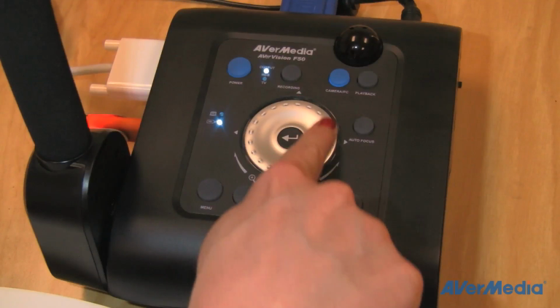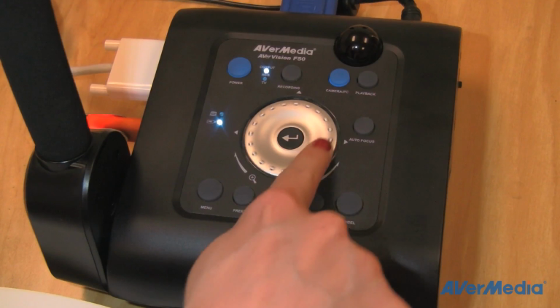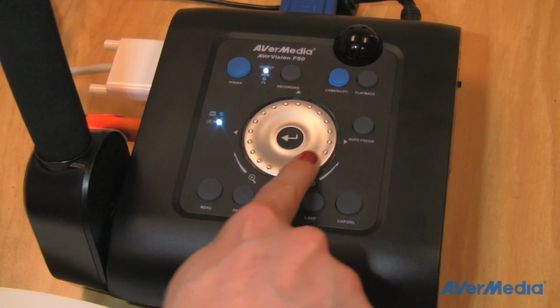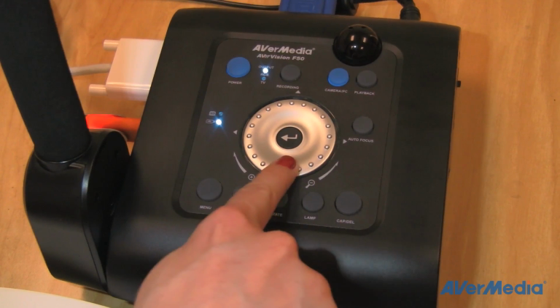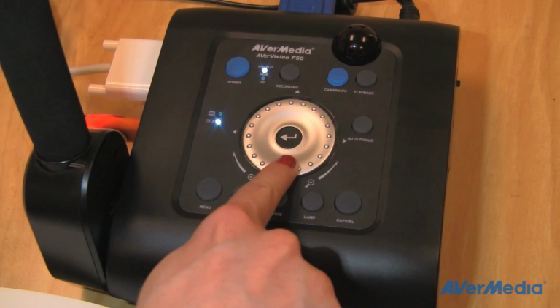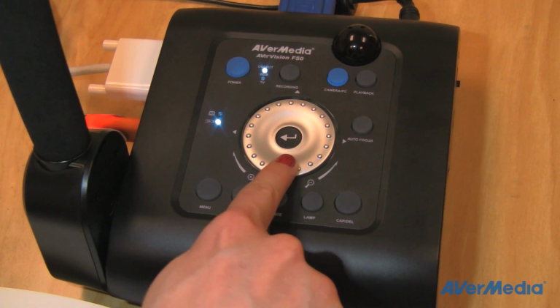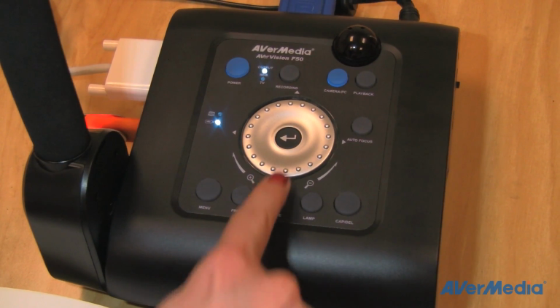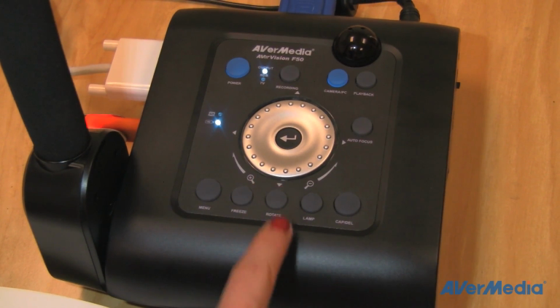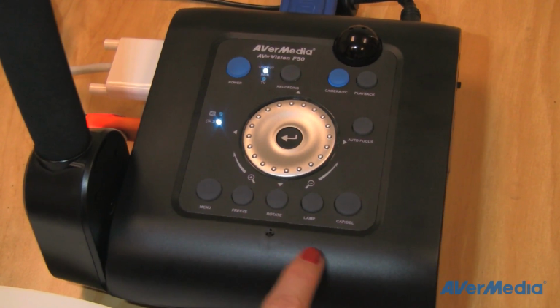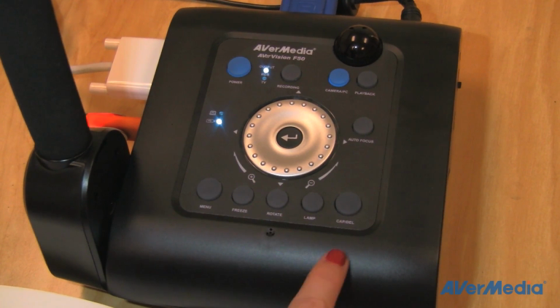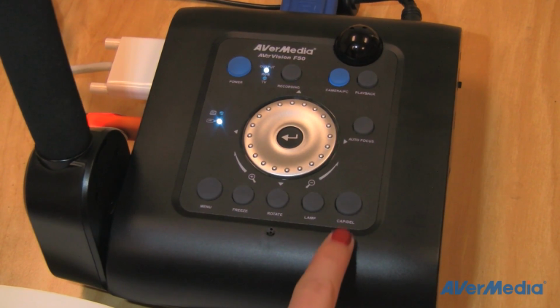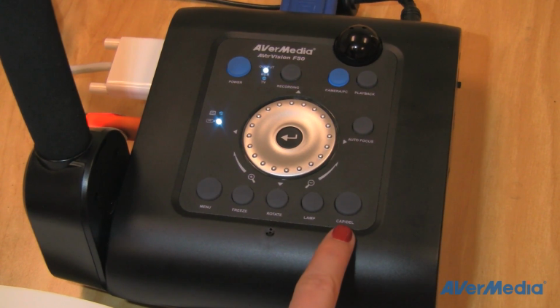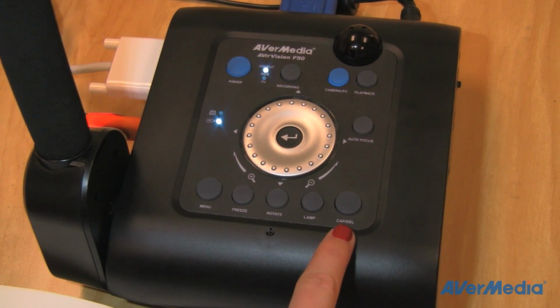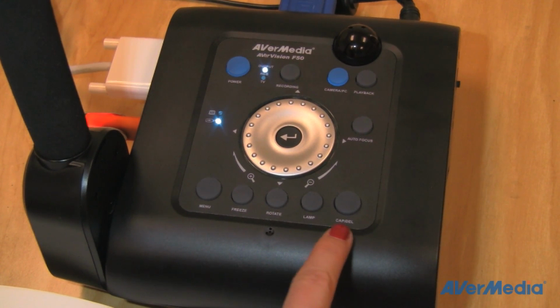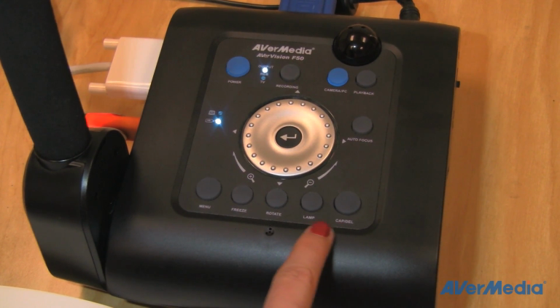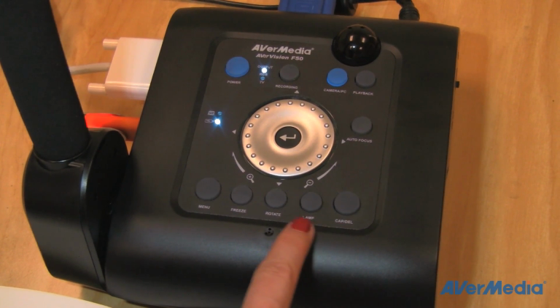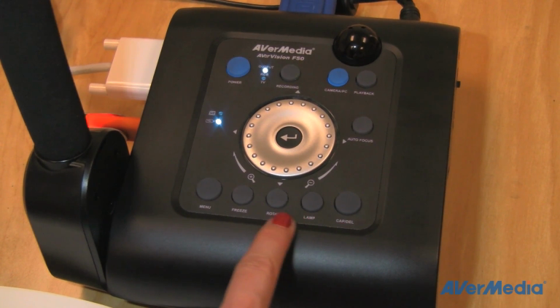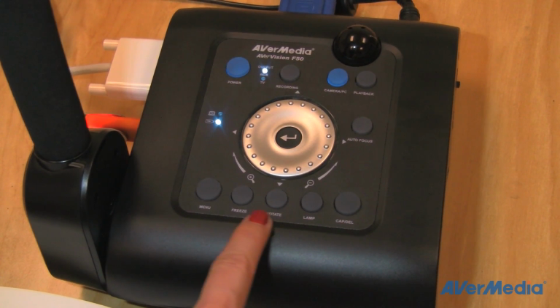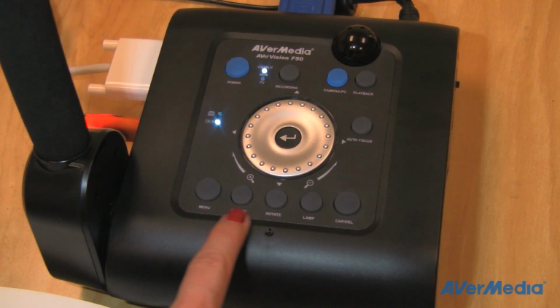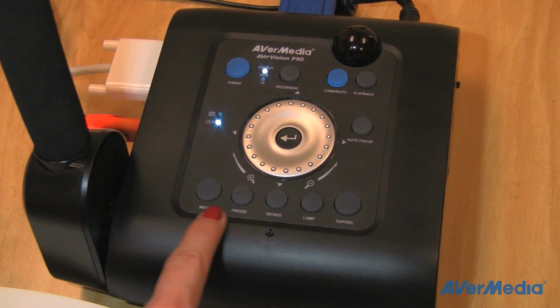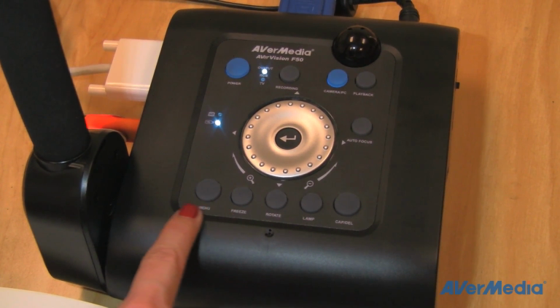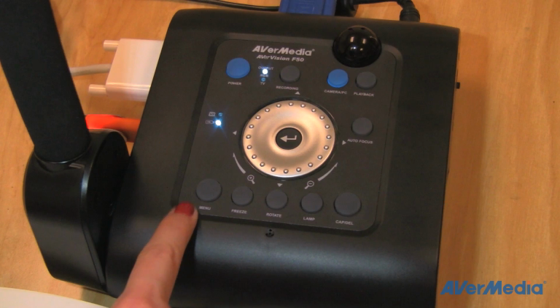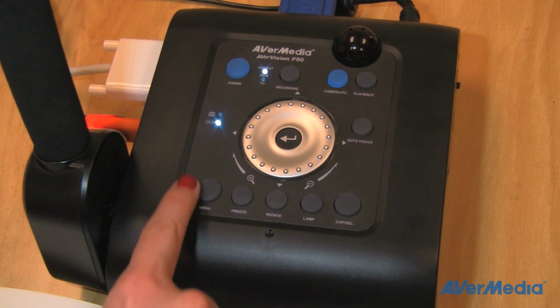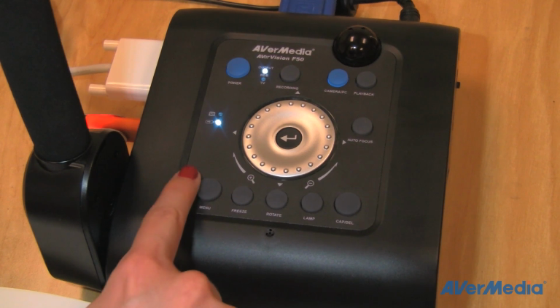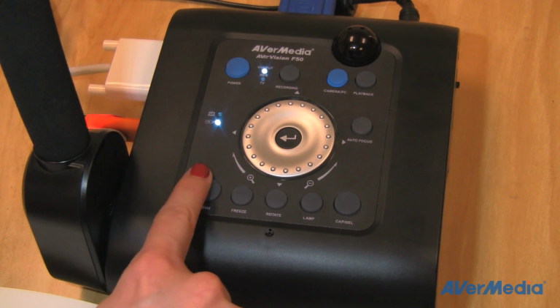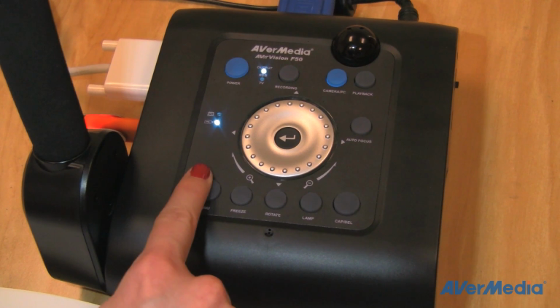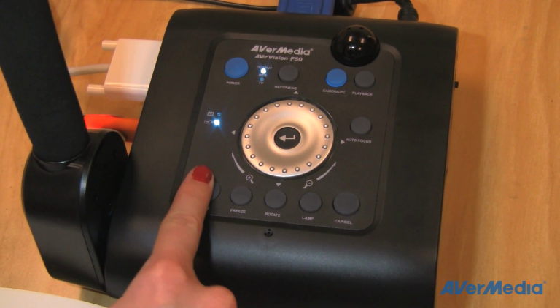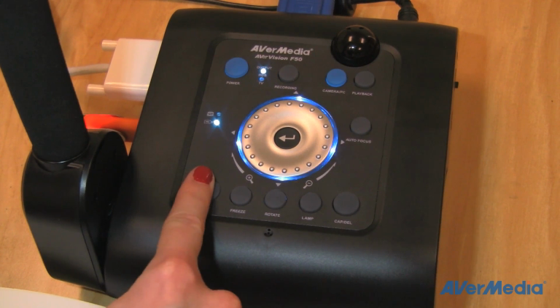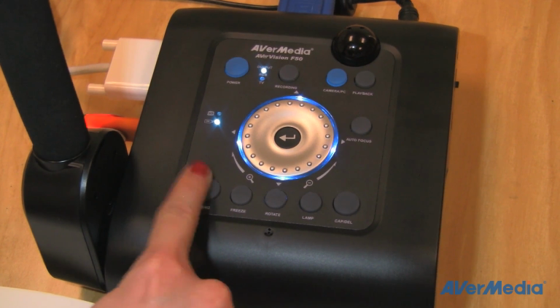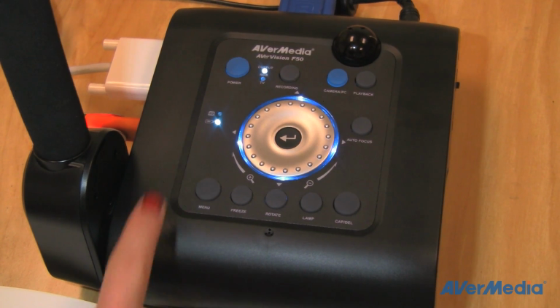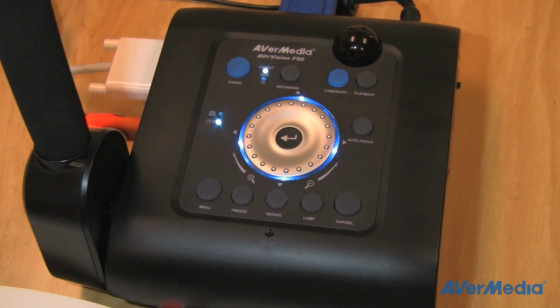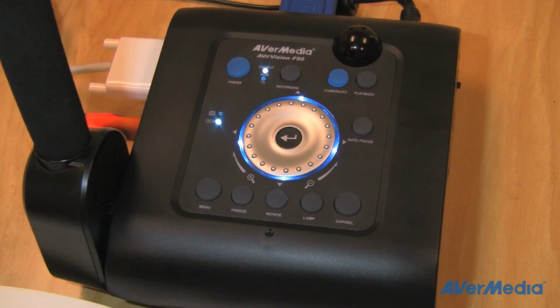We also designed the control panel to be intuitive and easy to use, with the main features available with one touch of a button.